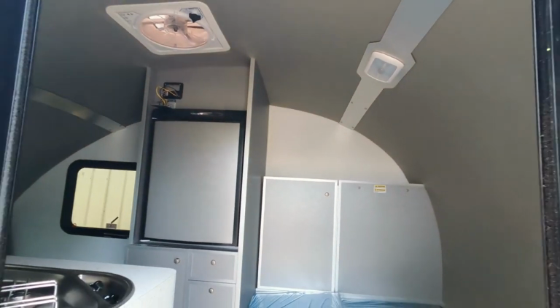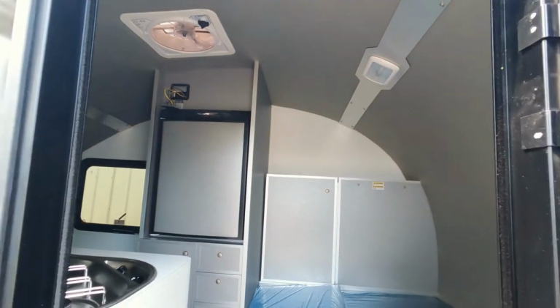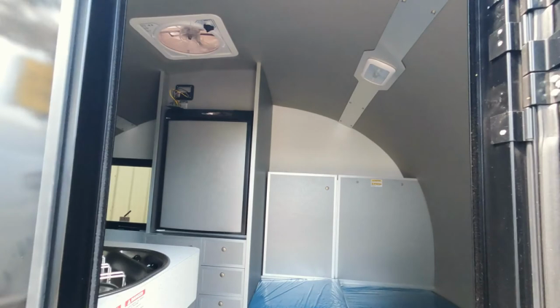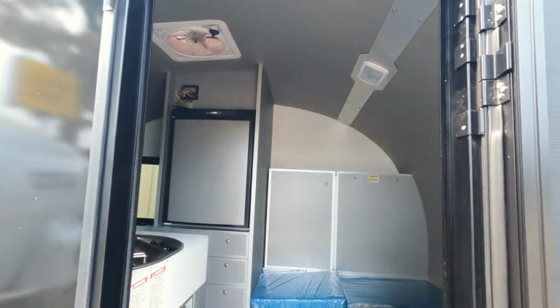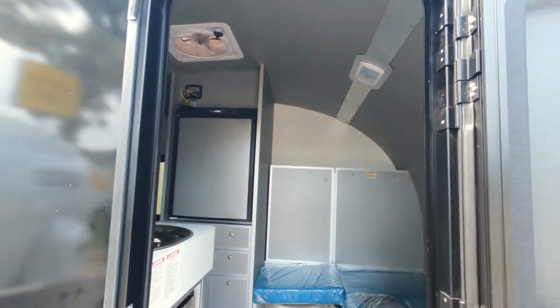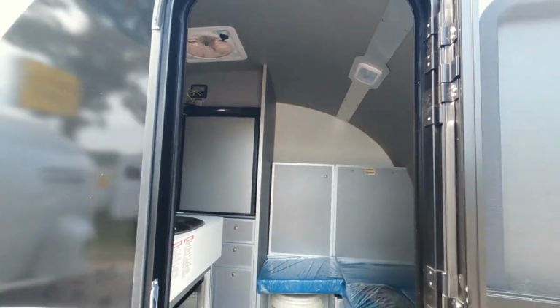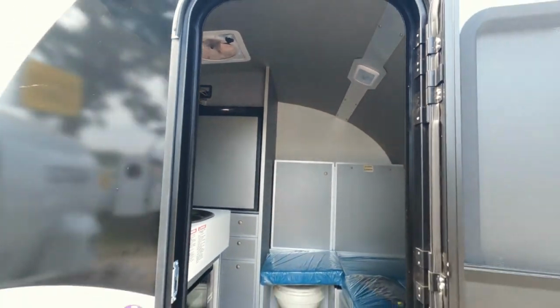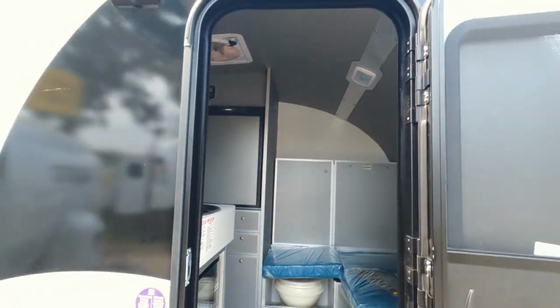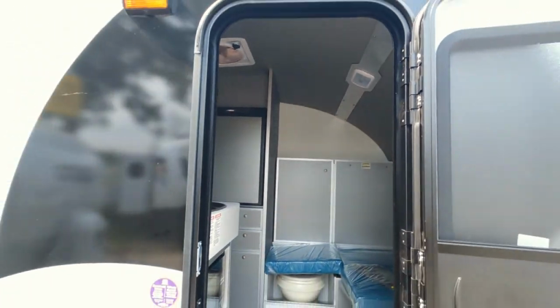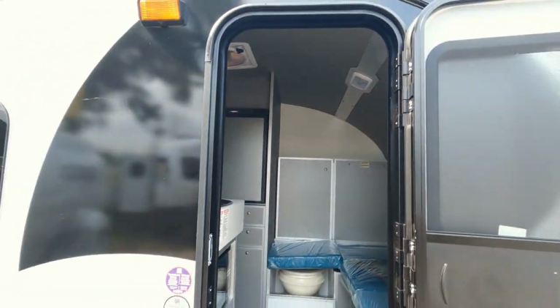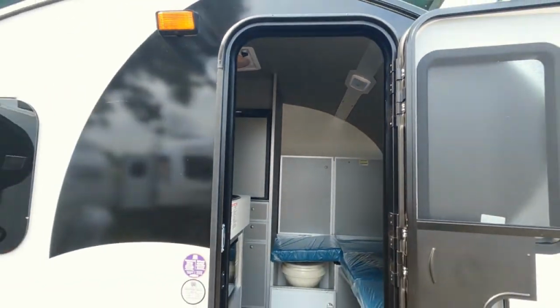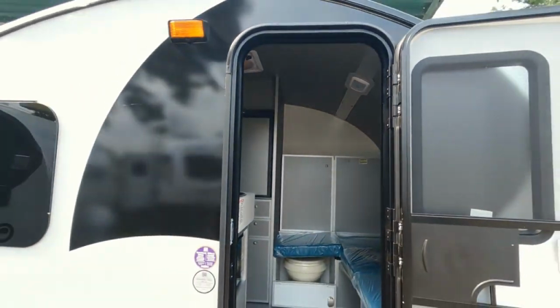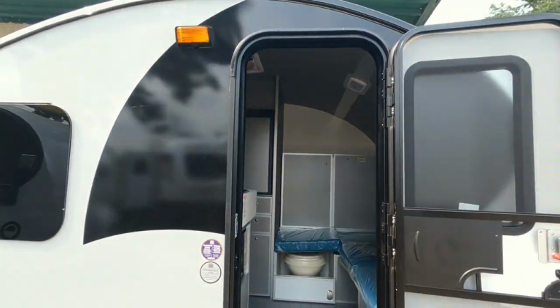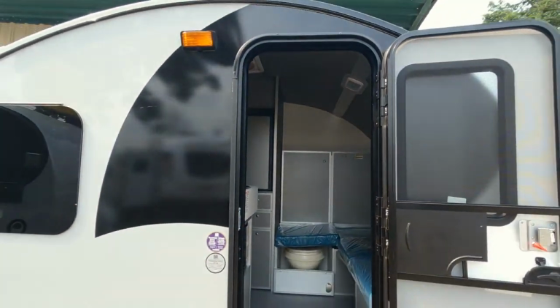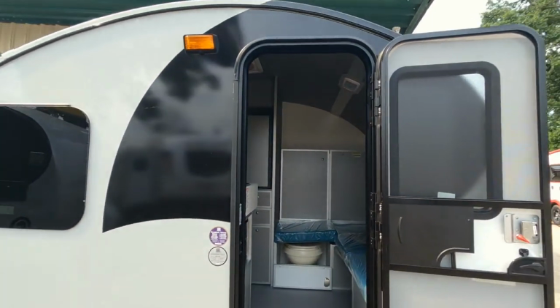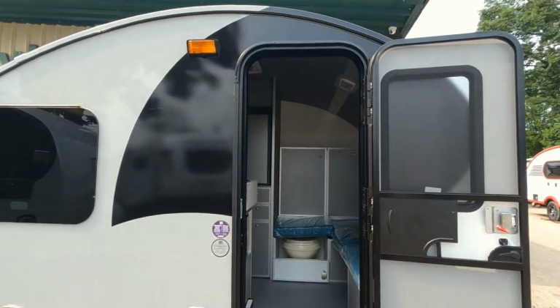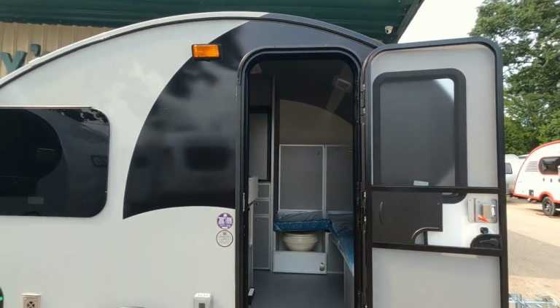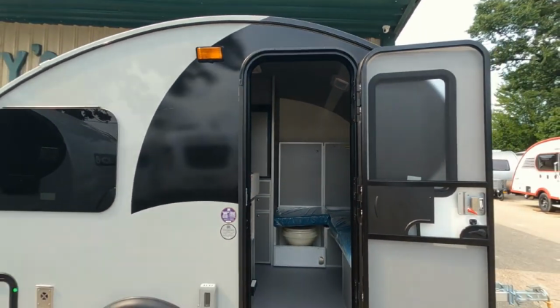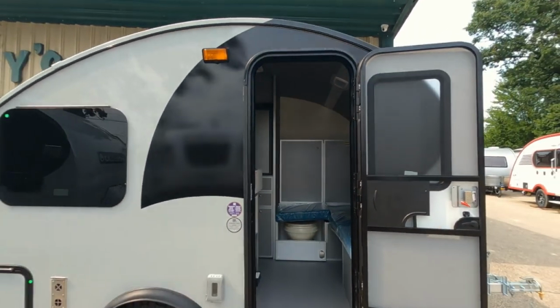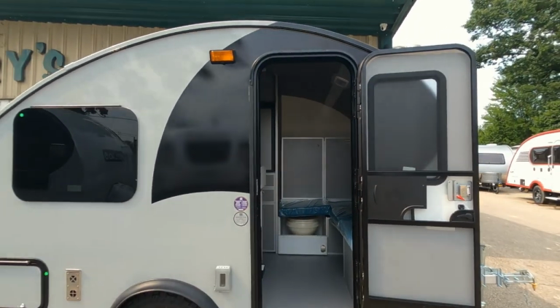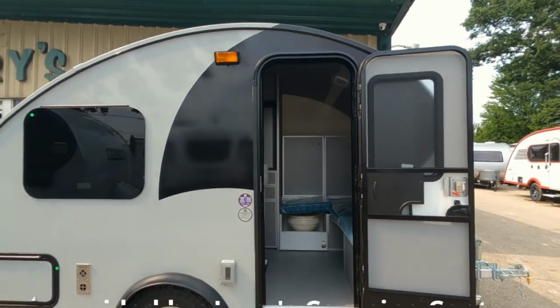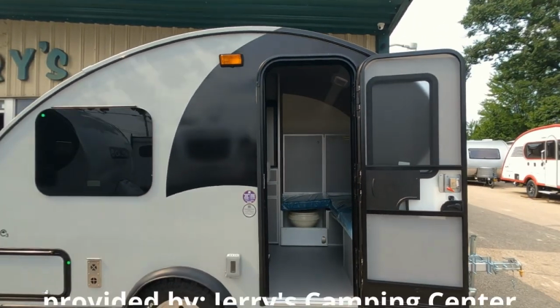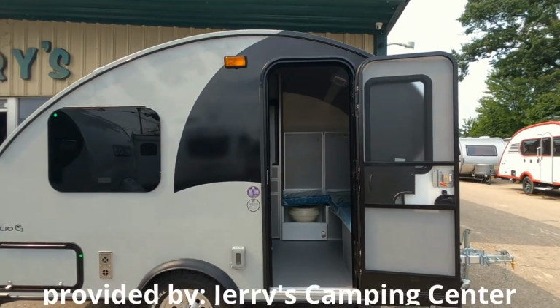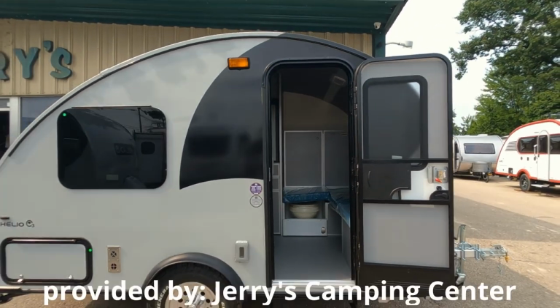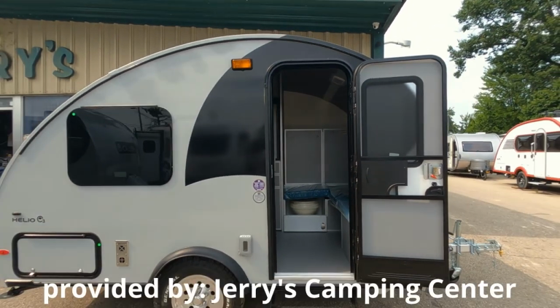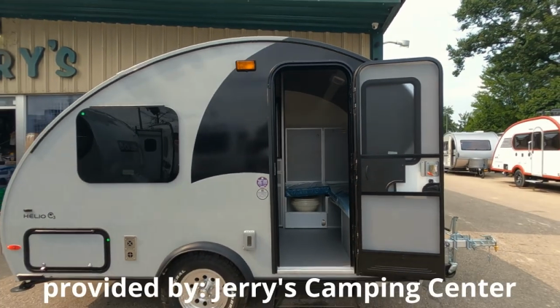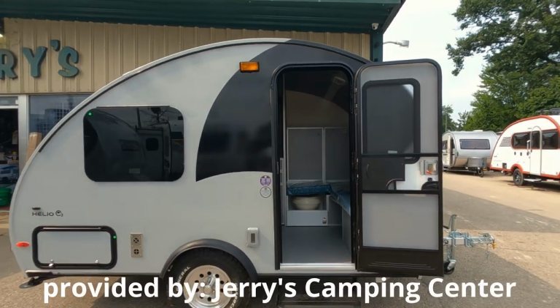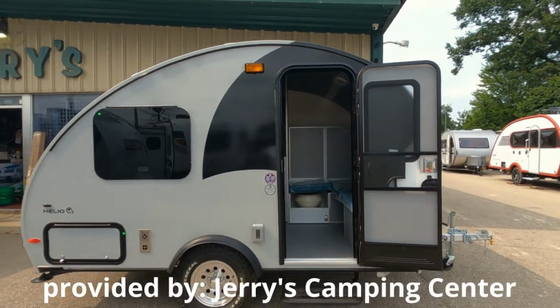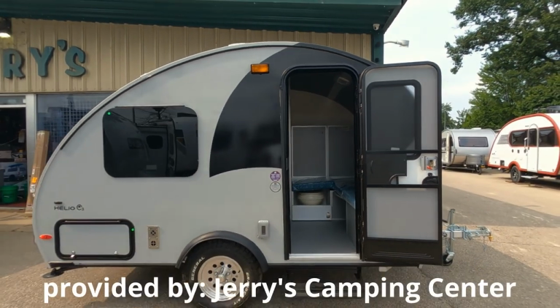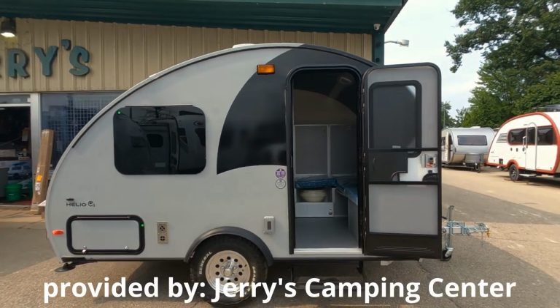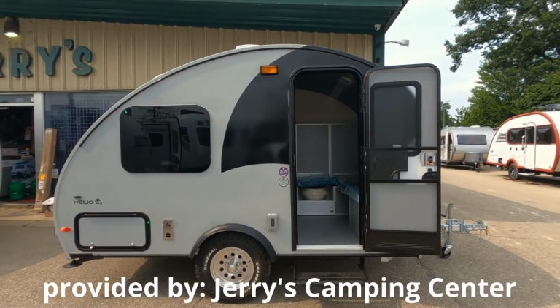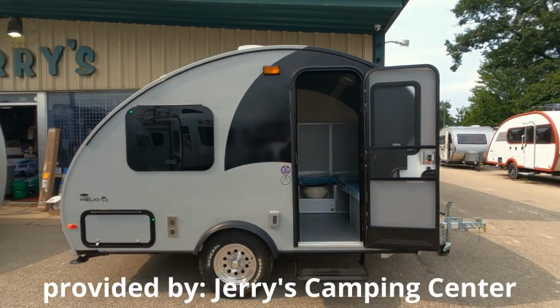If you like the video, please feel free to give us a thumbs up and see Jerry's Campers in Madison, Wisconsin.